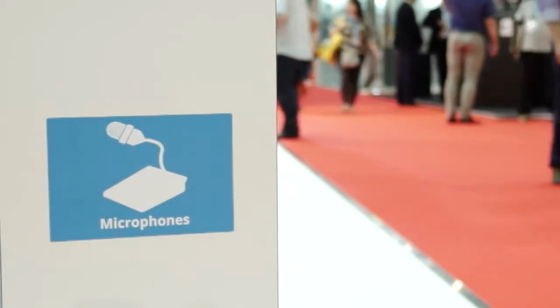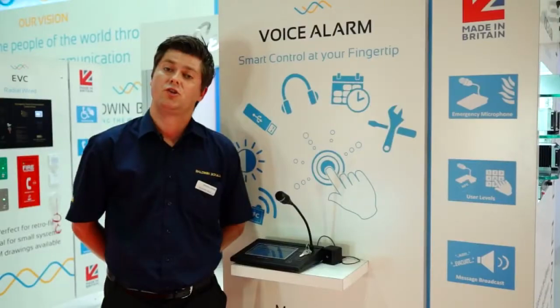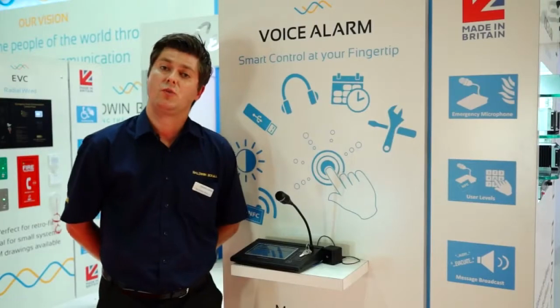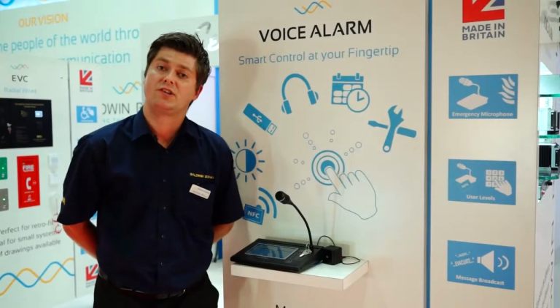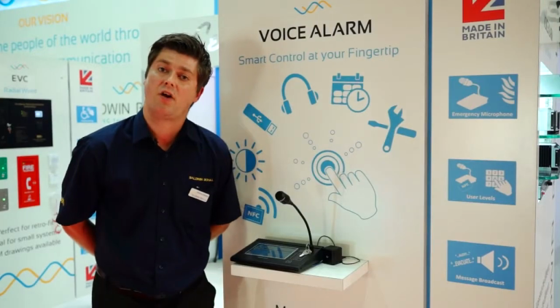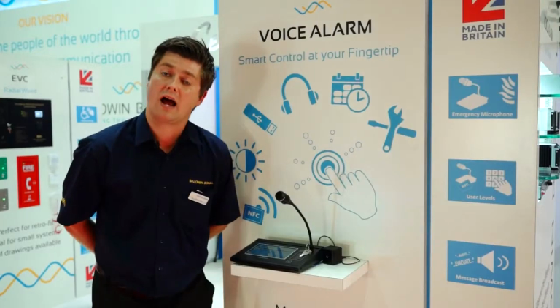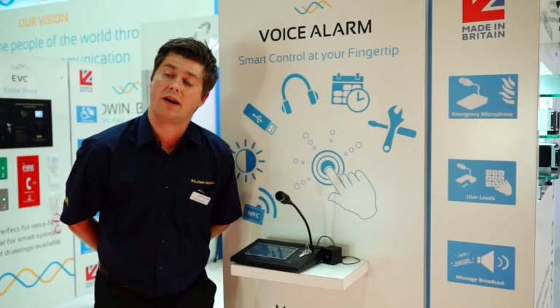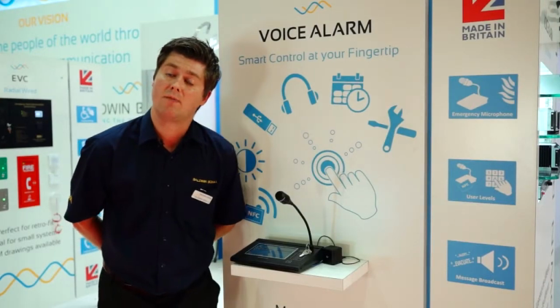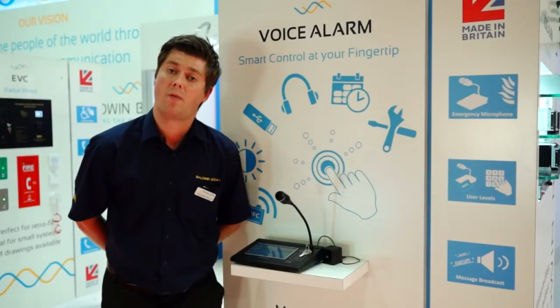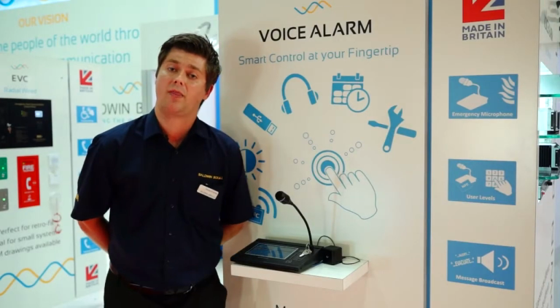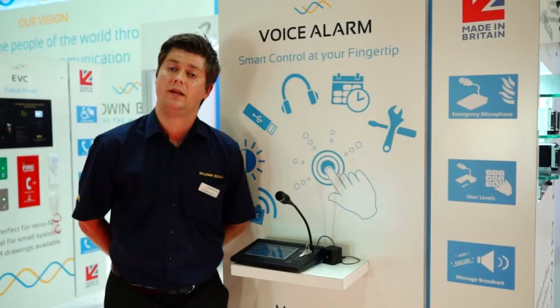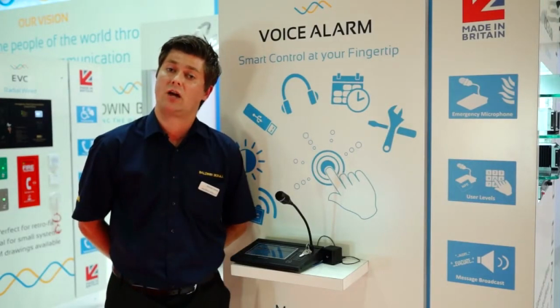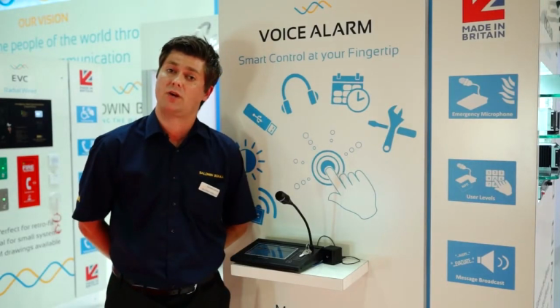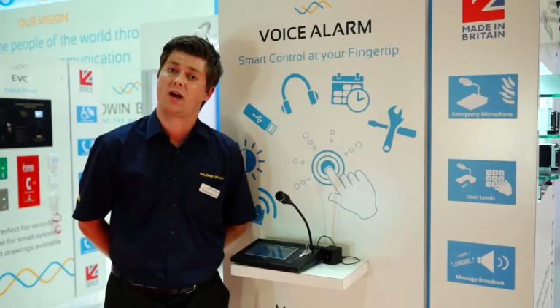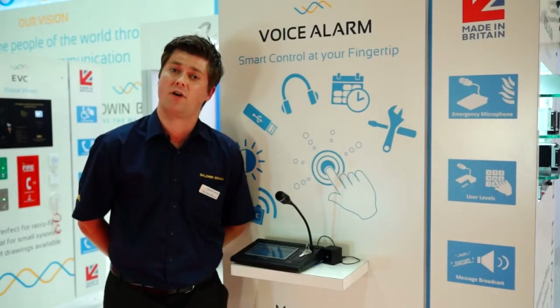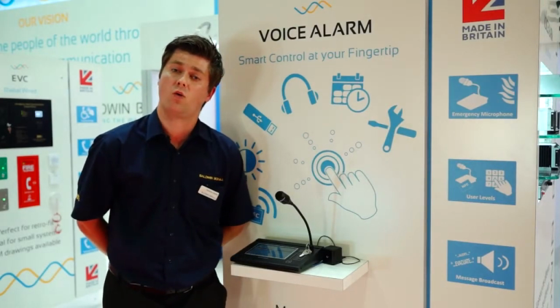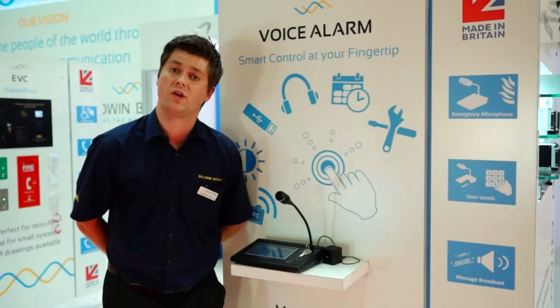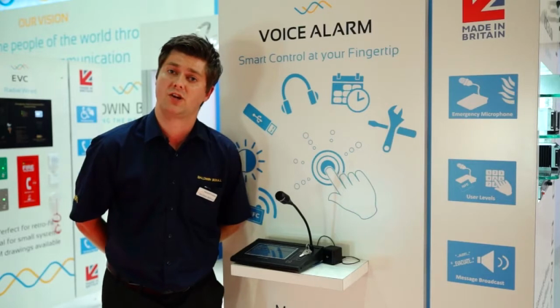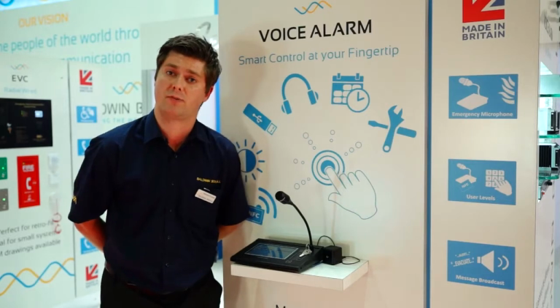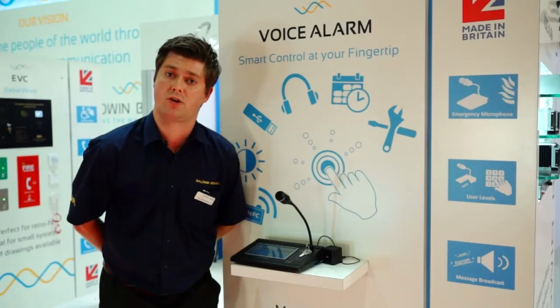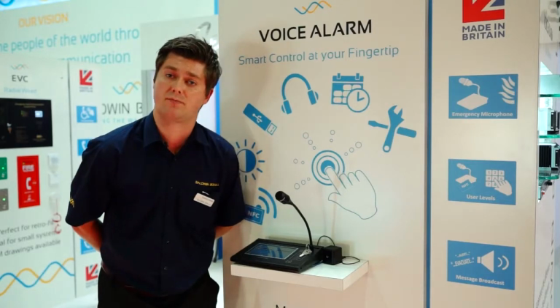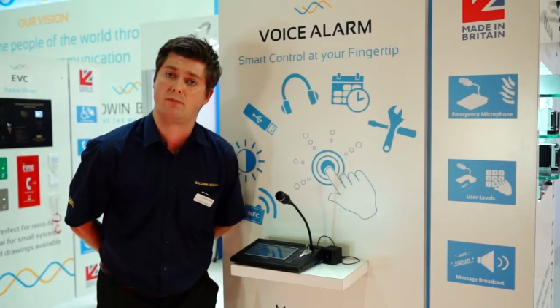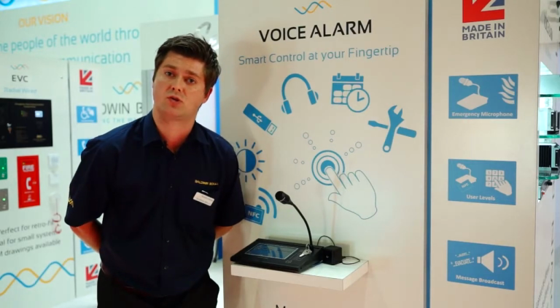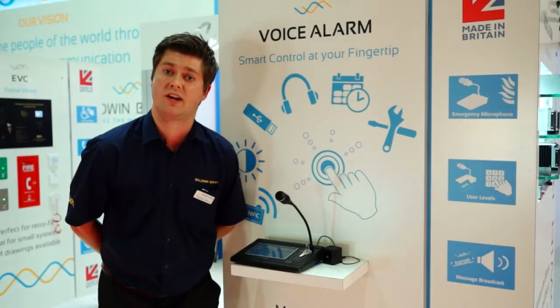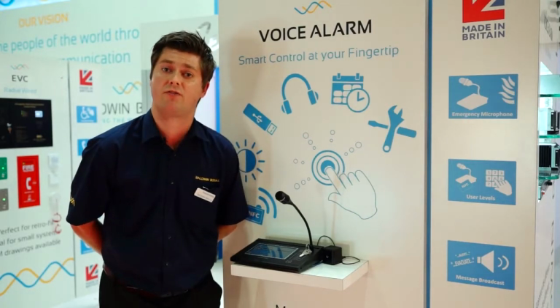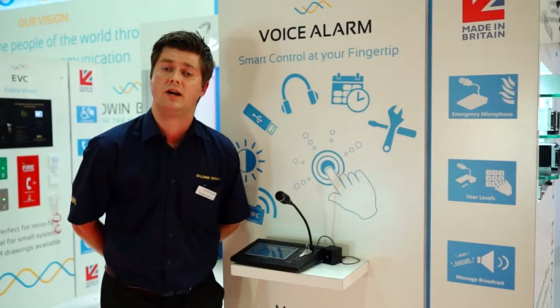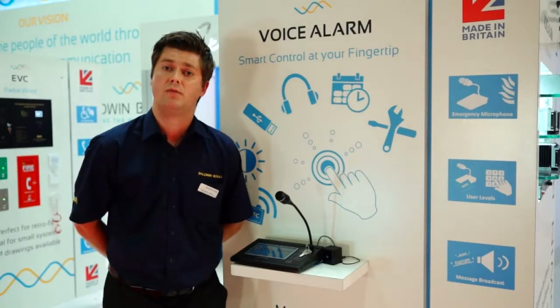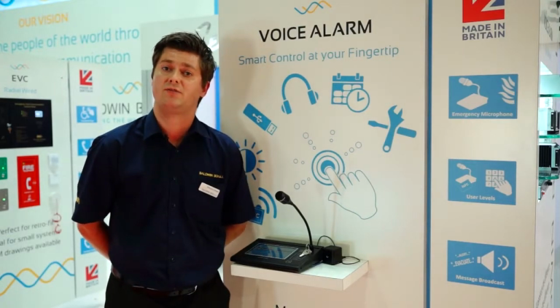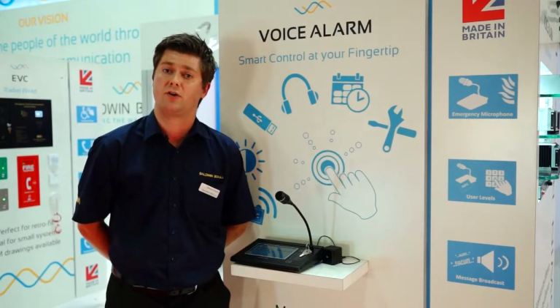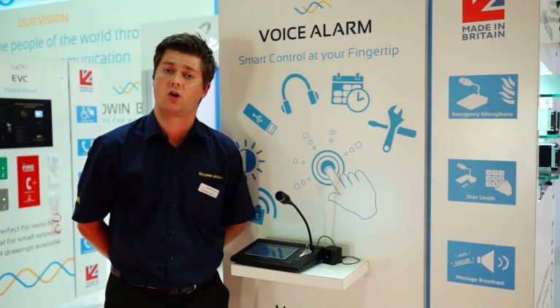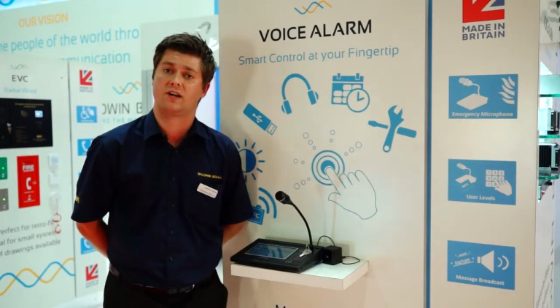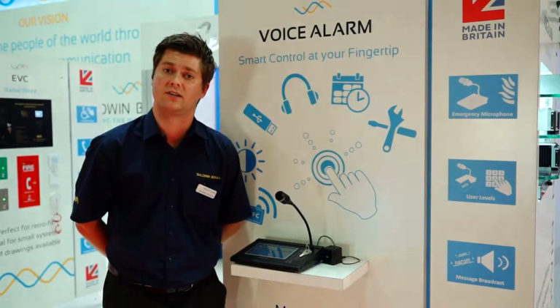Should you wish to find out a little bit more about the touchscreen microphone or the associated products that Baldwin Boxall can offer, please feel free to contact us.